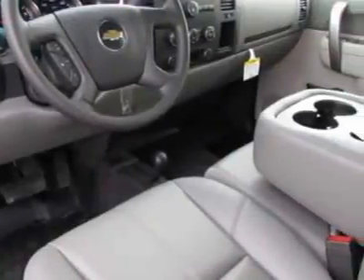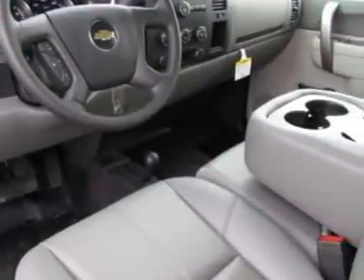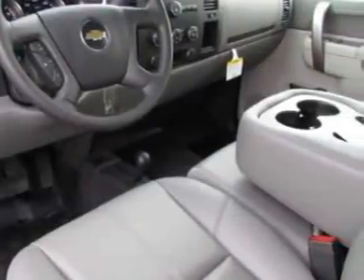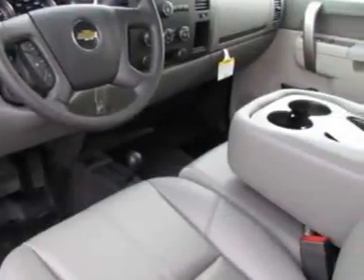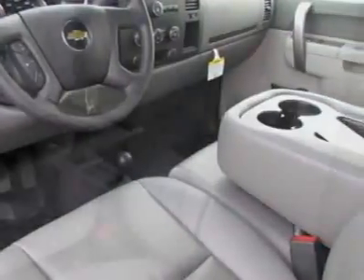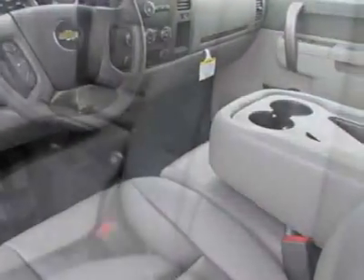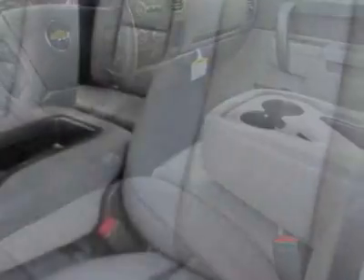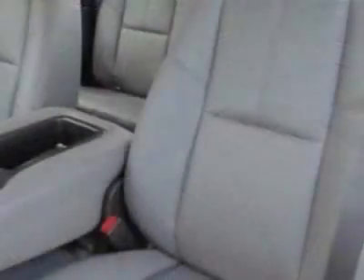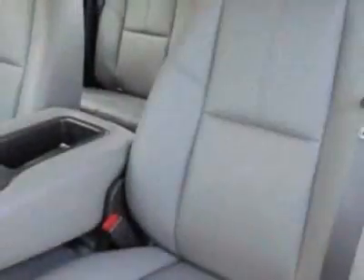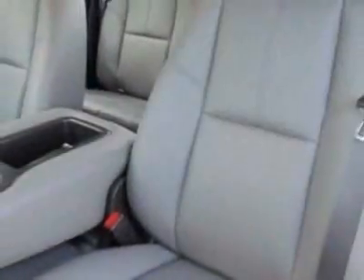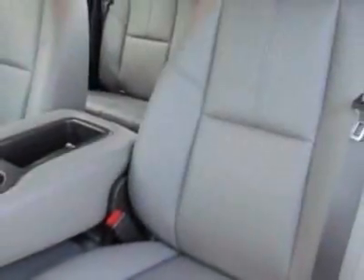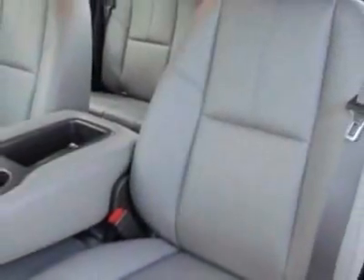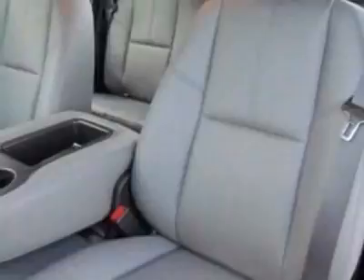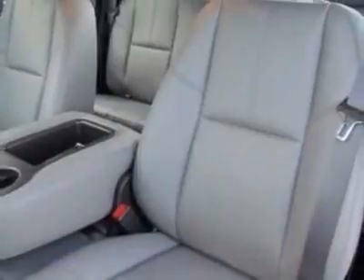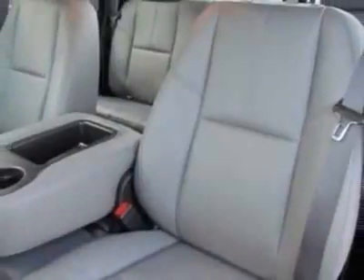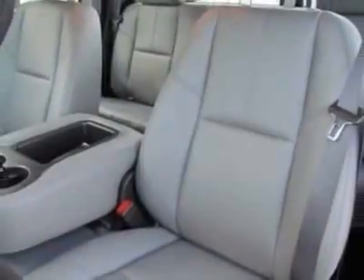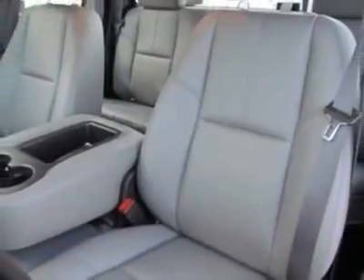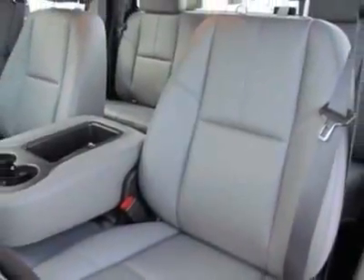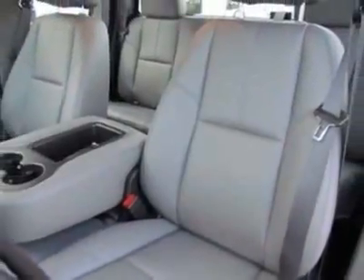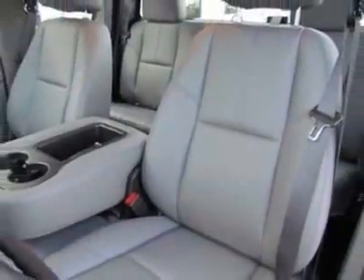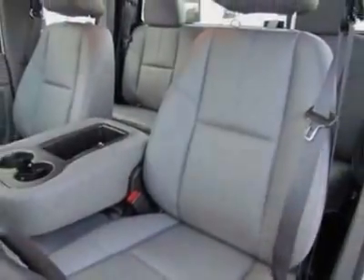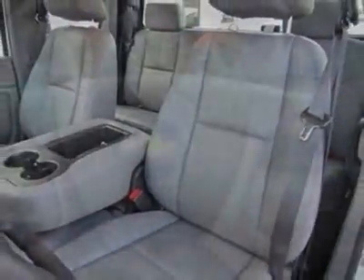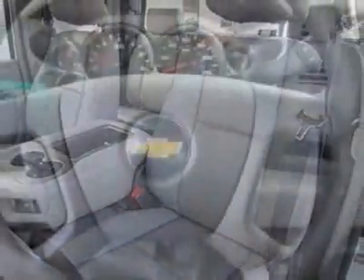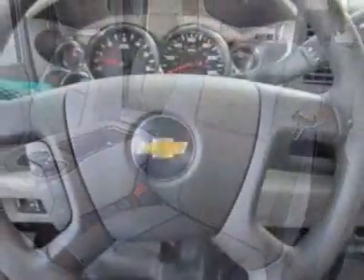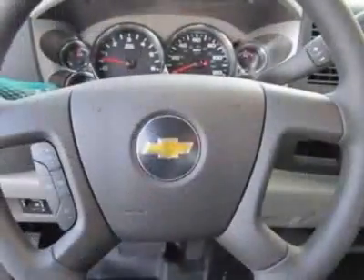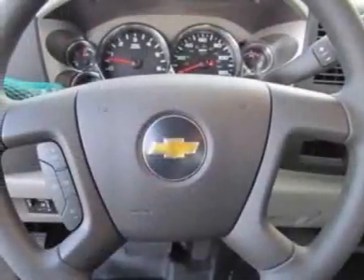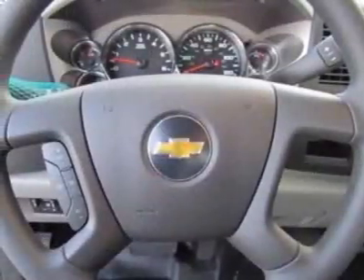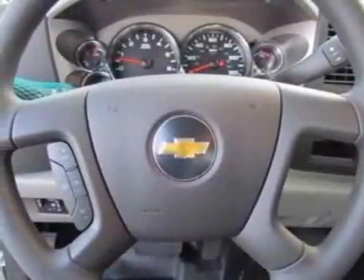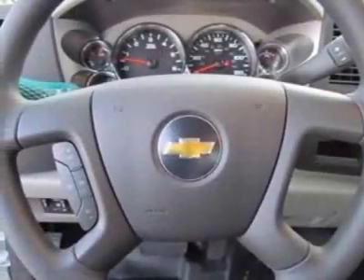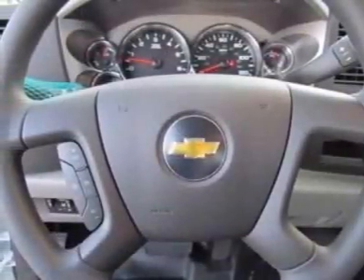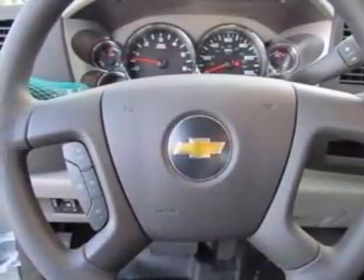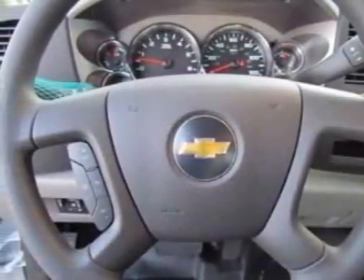Power door locks. Differential: heavy-duty automatic locking rear. Rear axle 3.73 ratio.